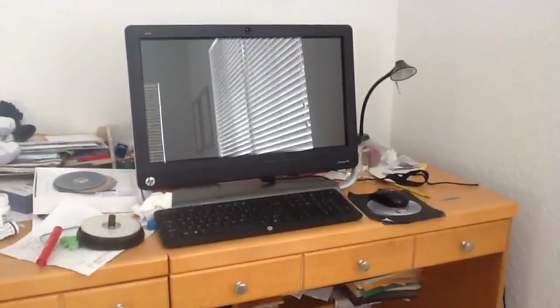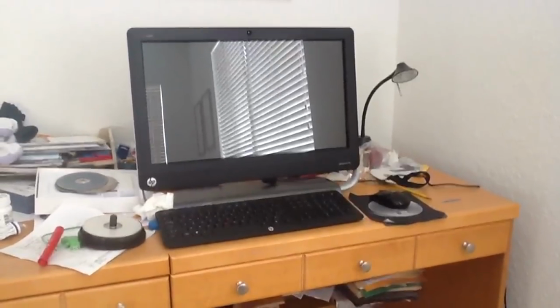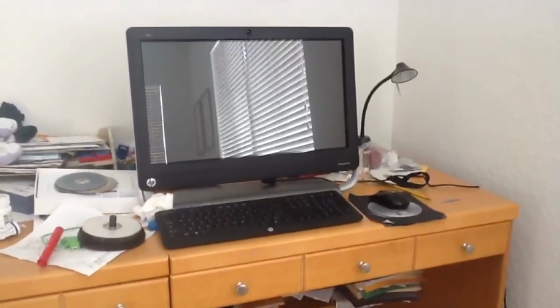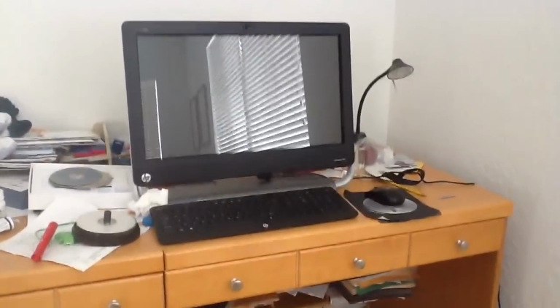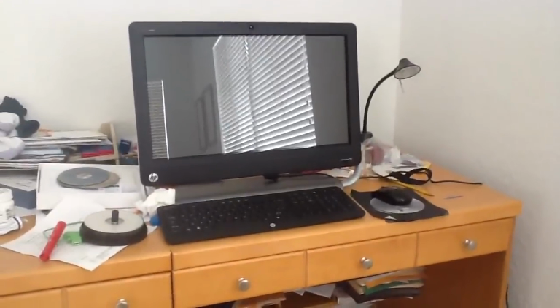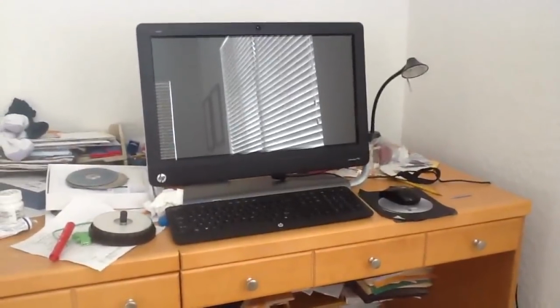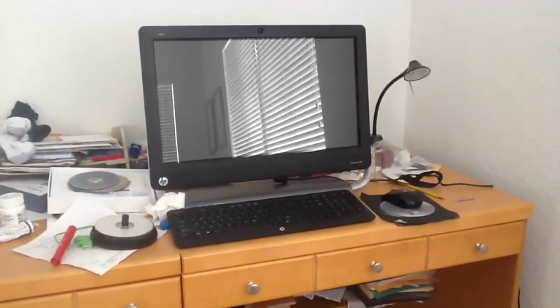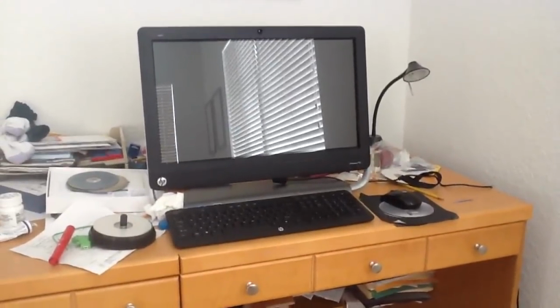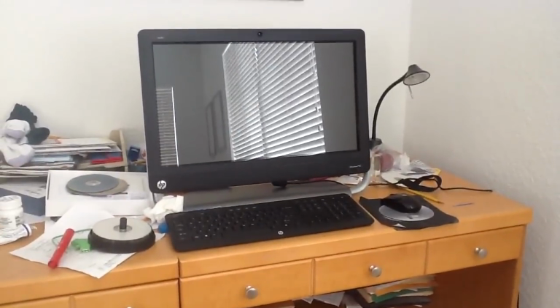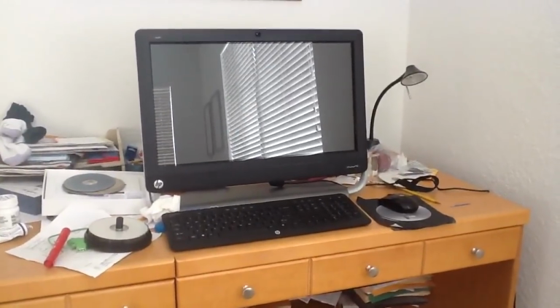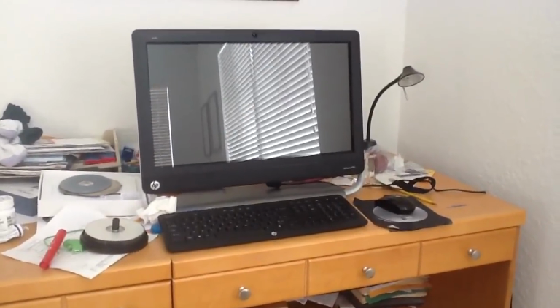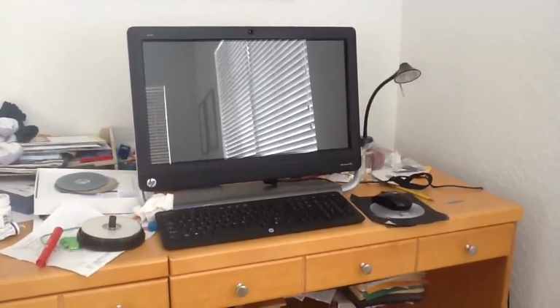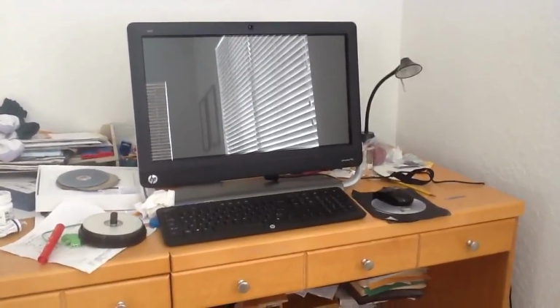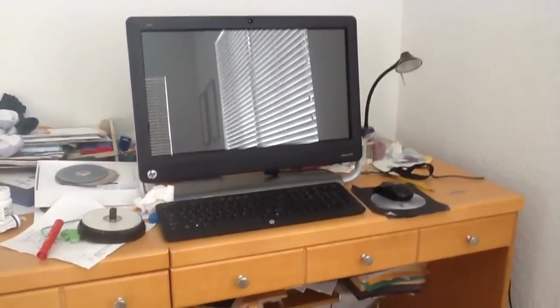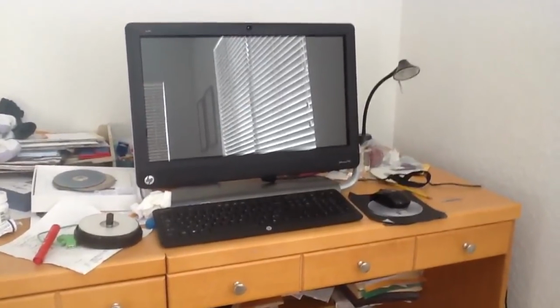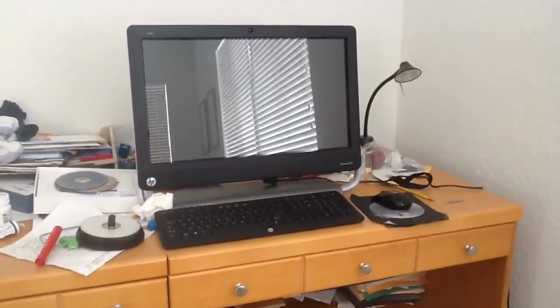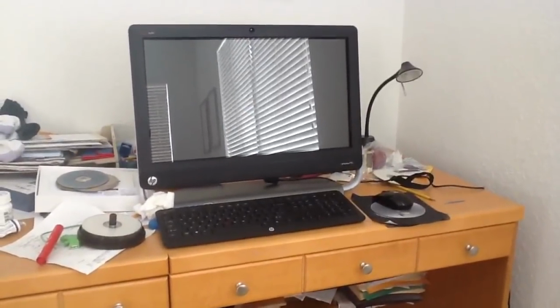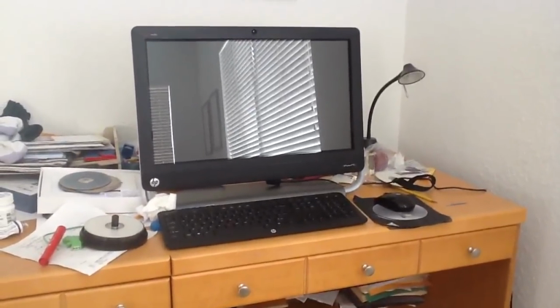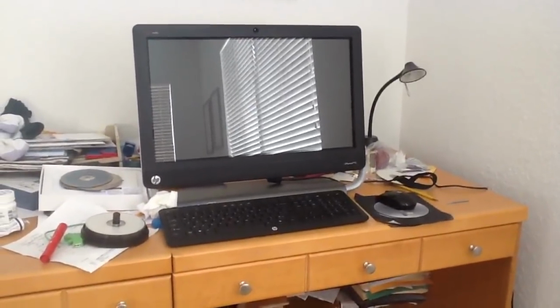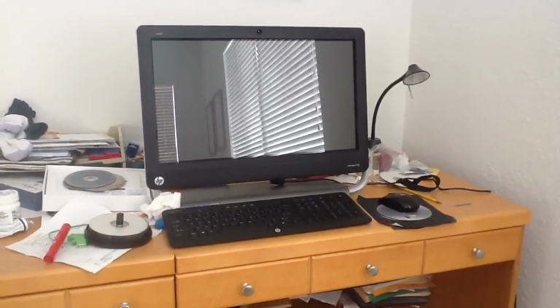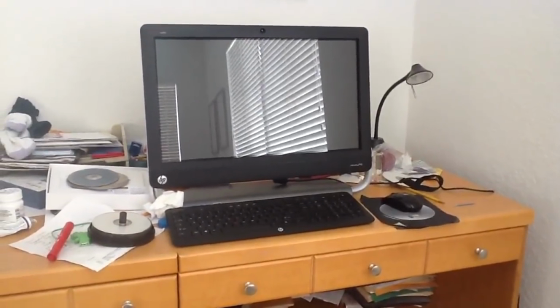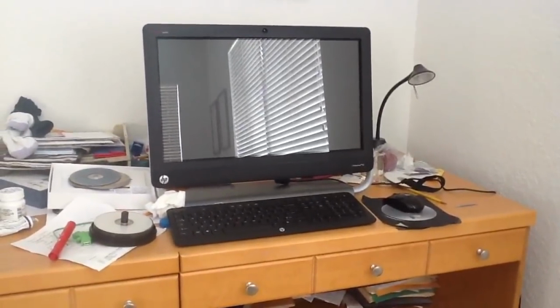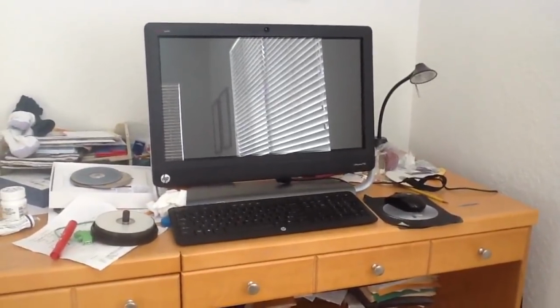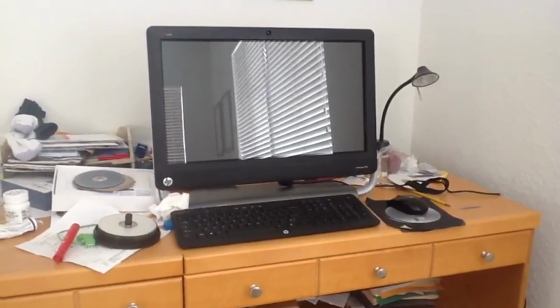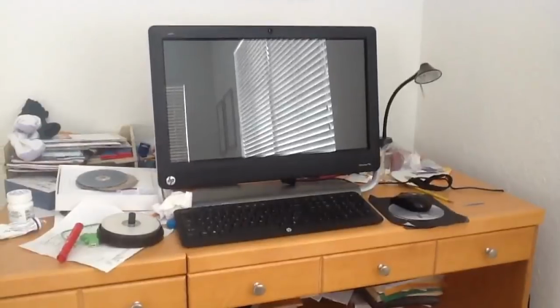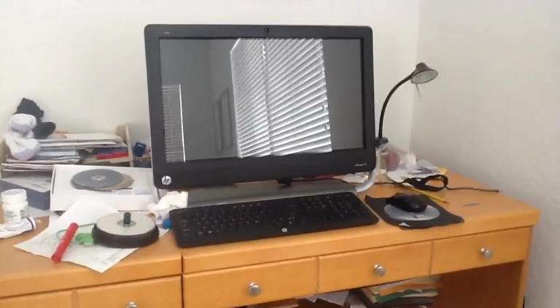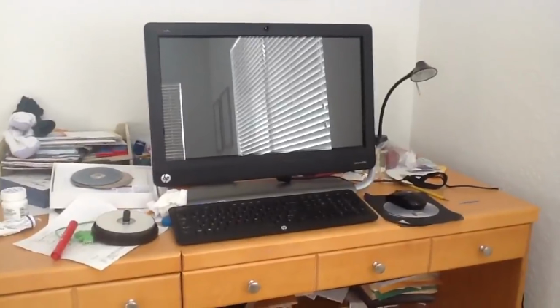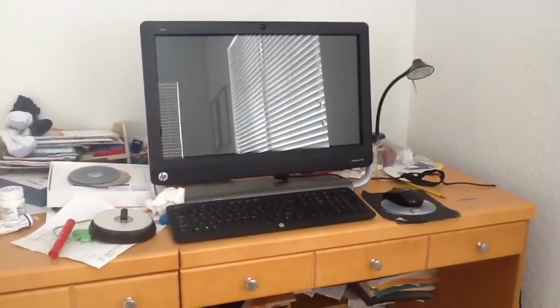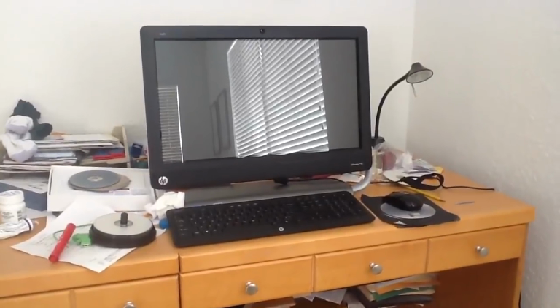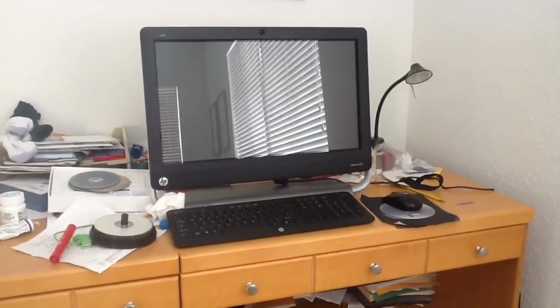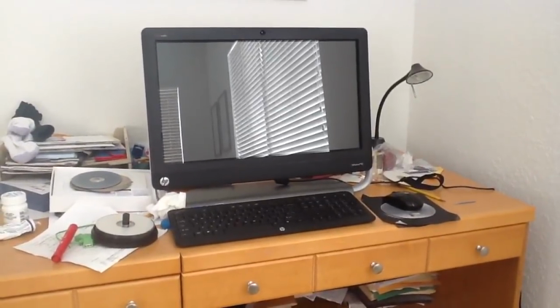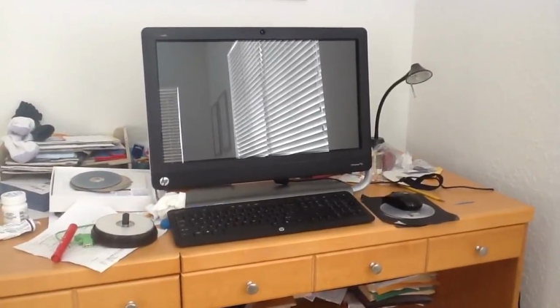This is my grandma's brand new computer. She got it like about the beginning of this month, or probably the end of last month.